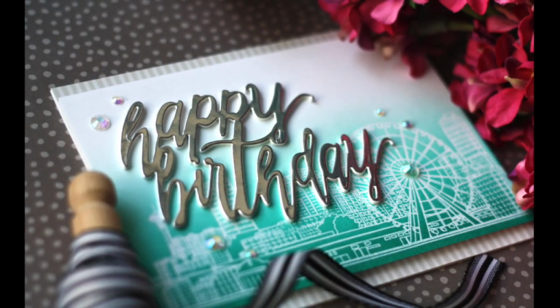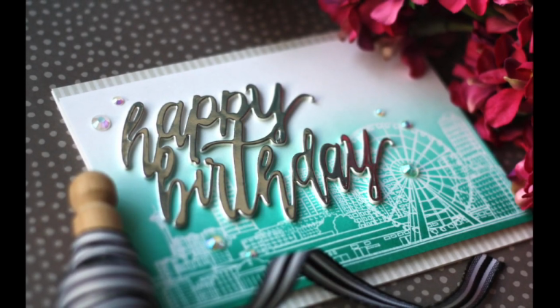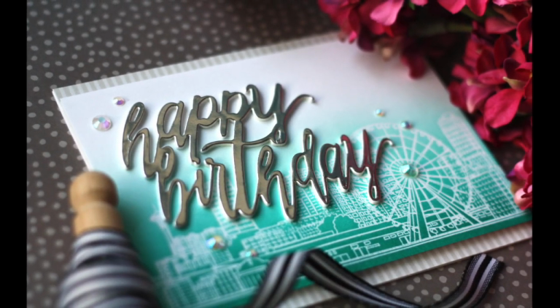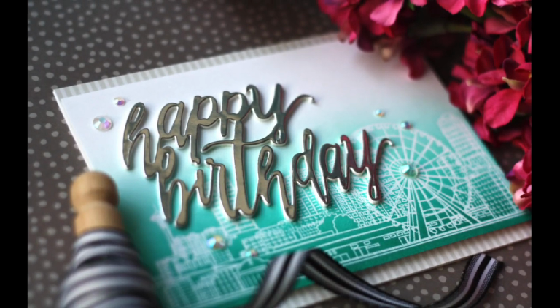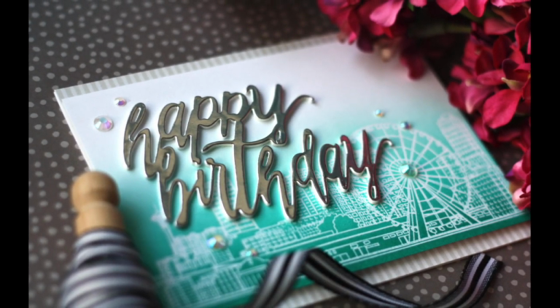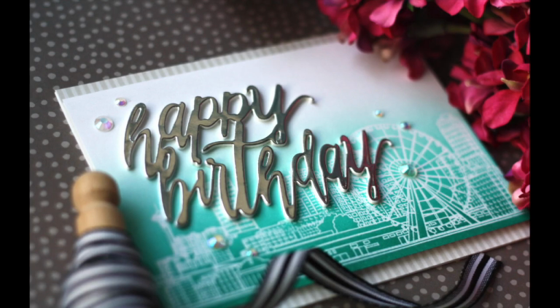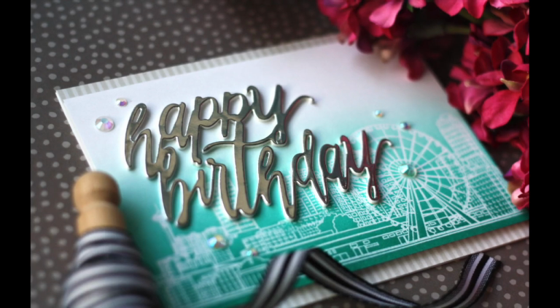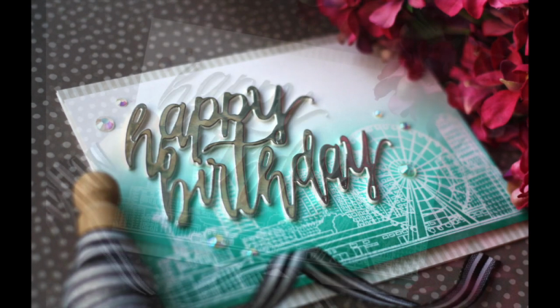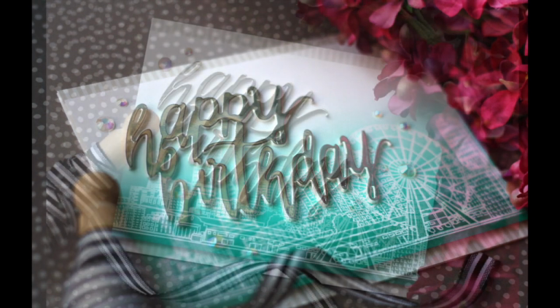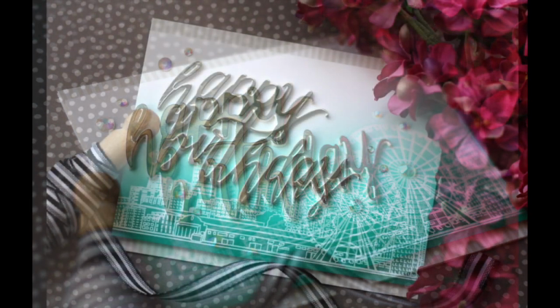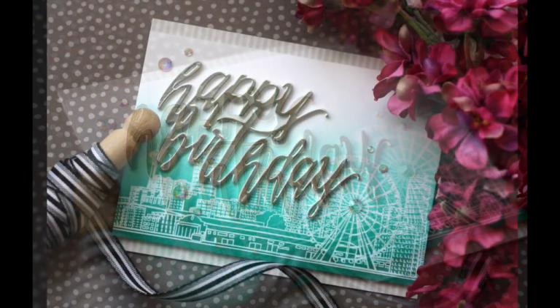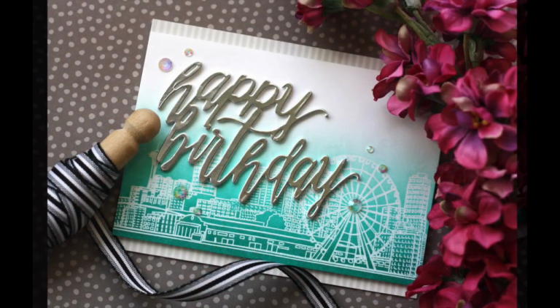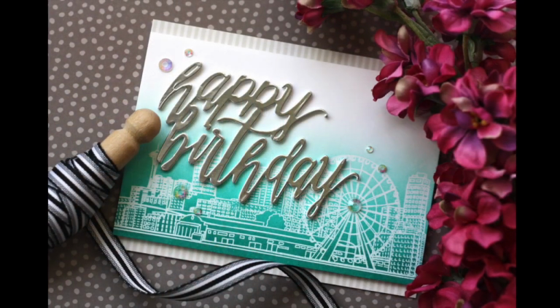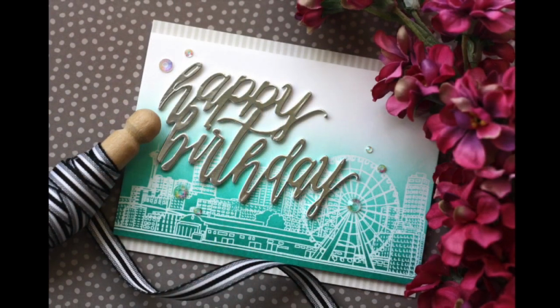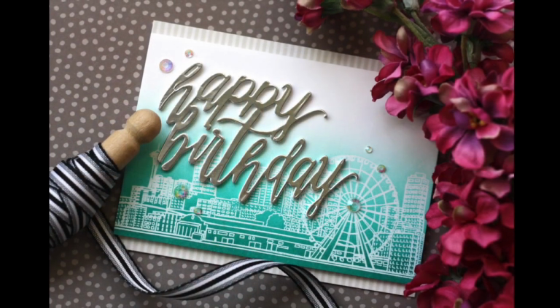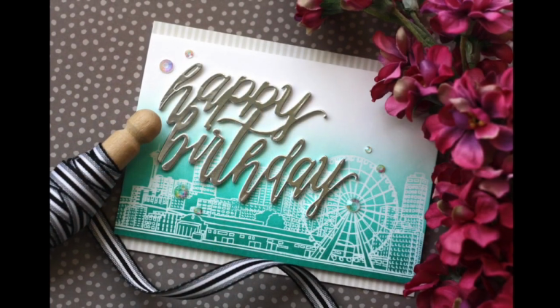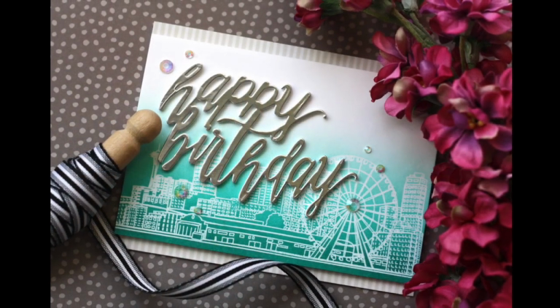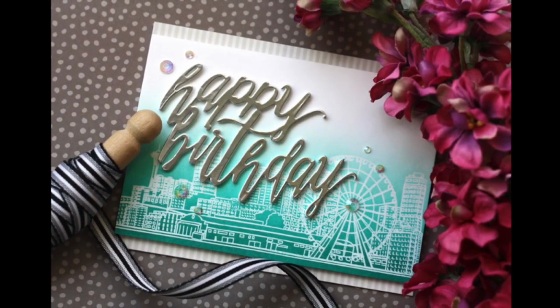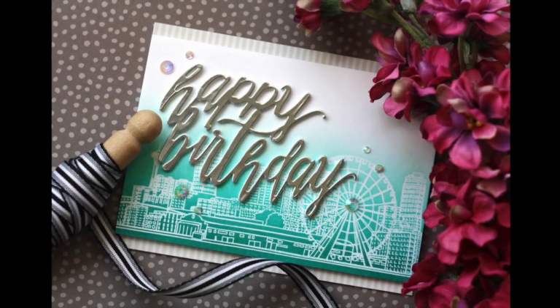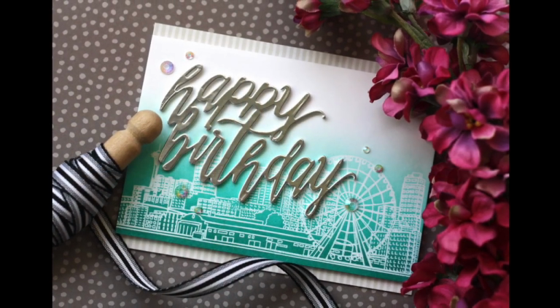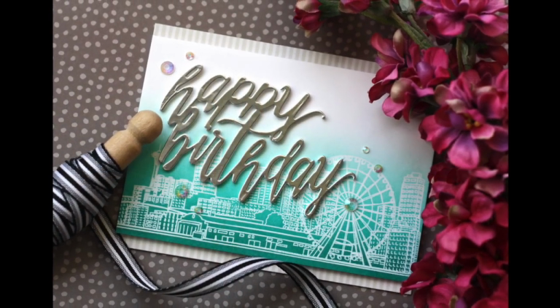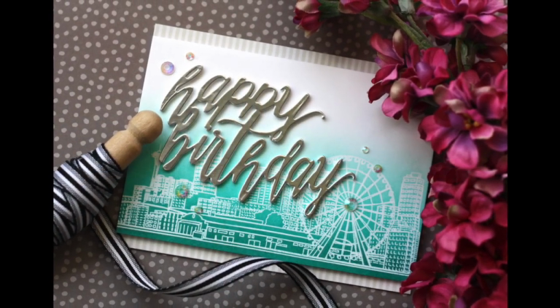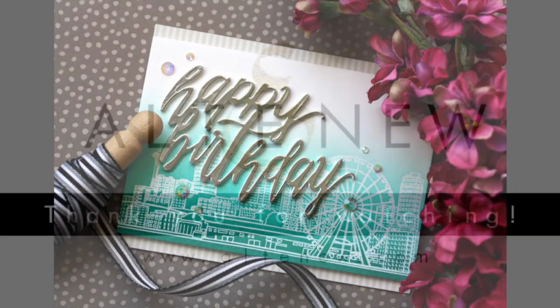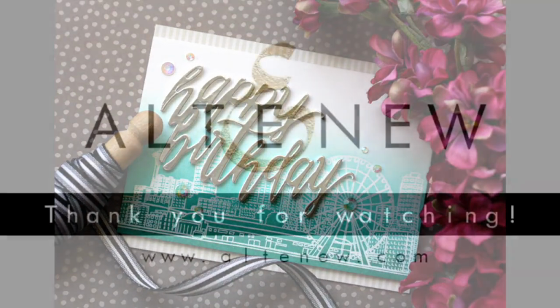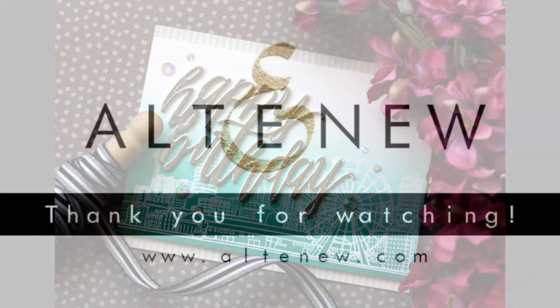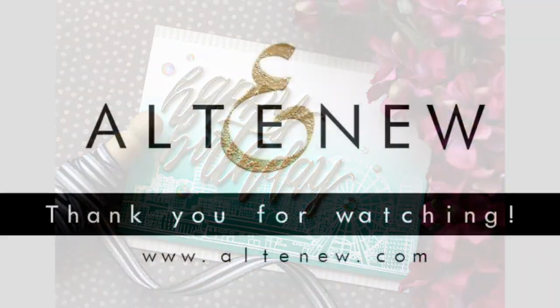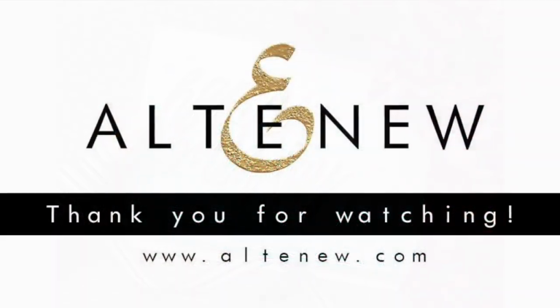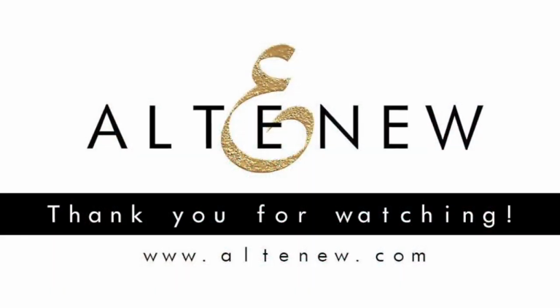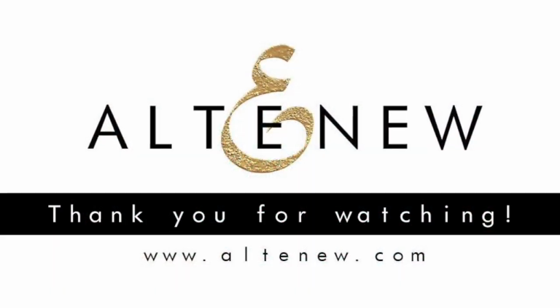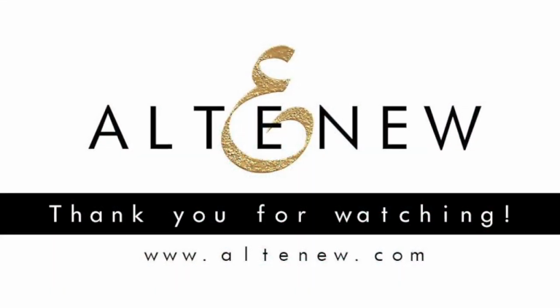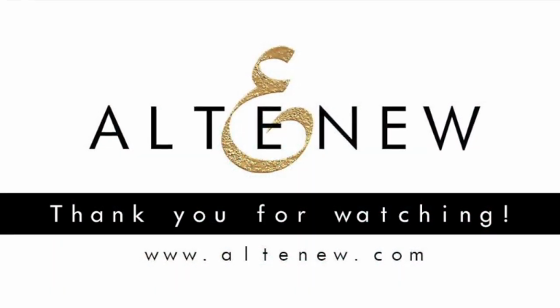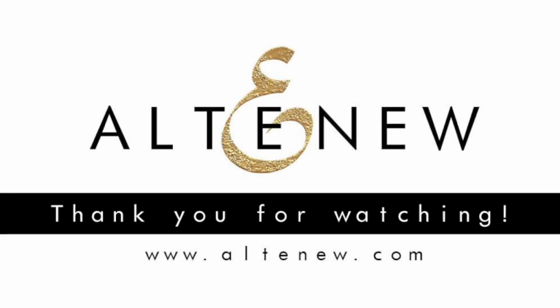Thank you so much for joining me. I hope you enjoyed the video. Have a wonderful day, and I will see you next time.